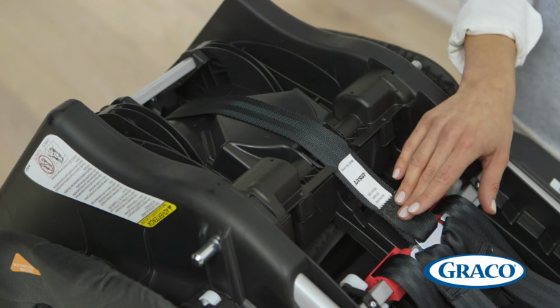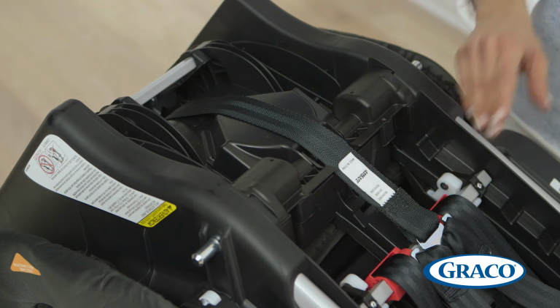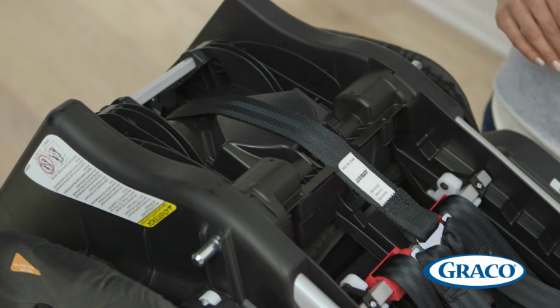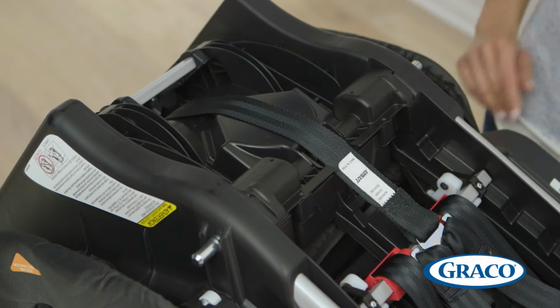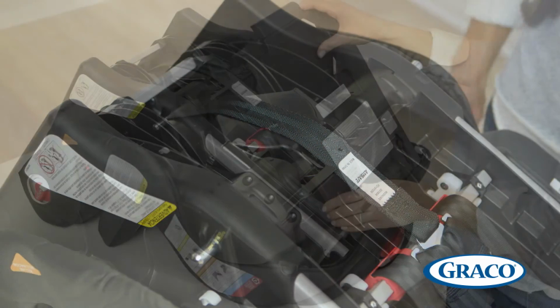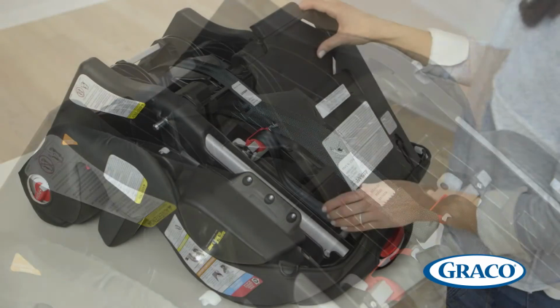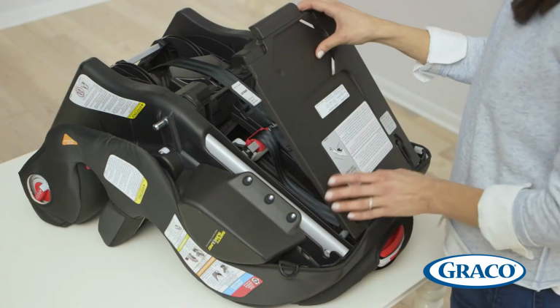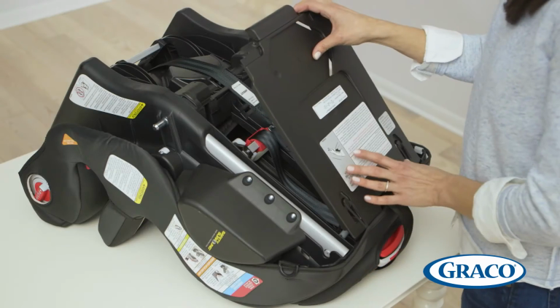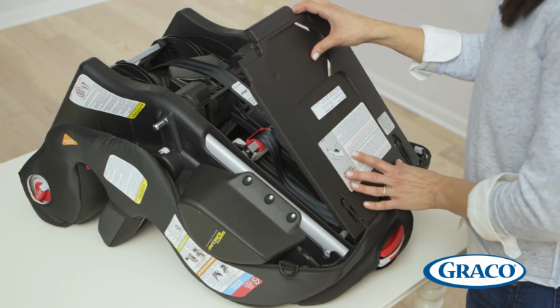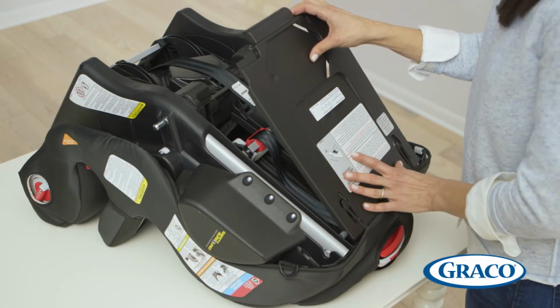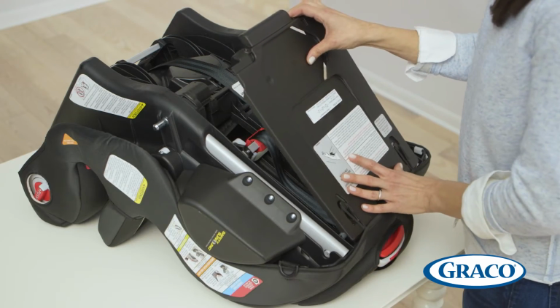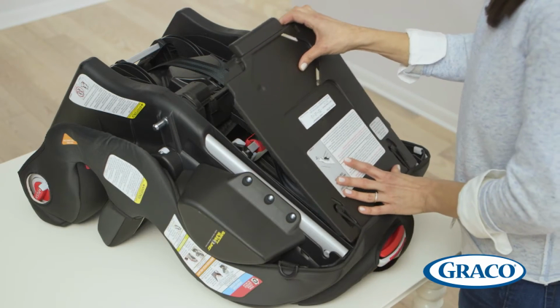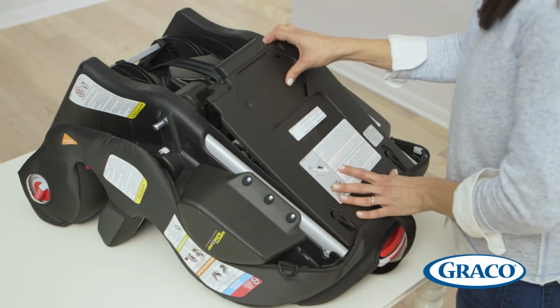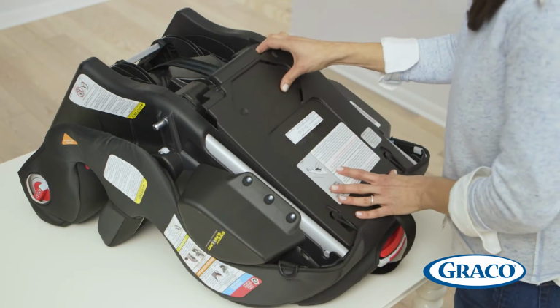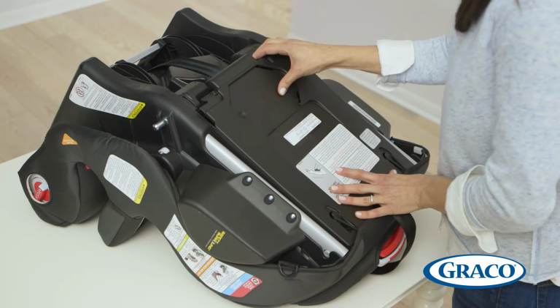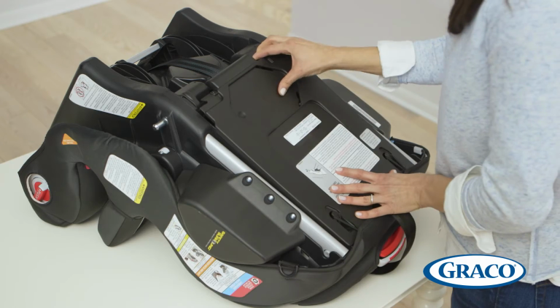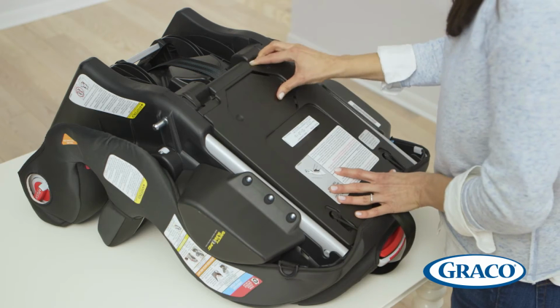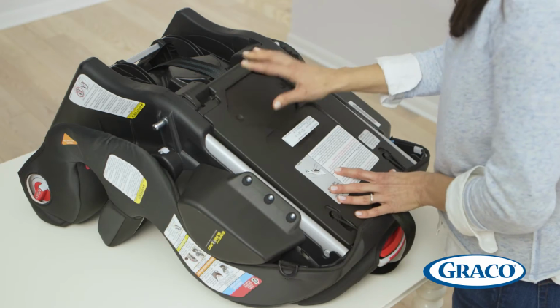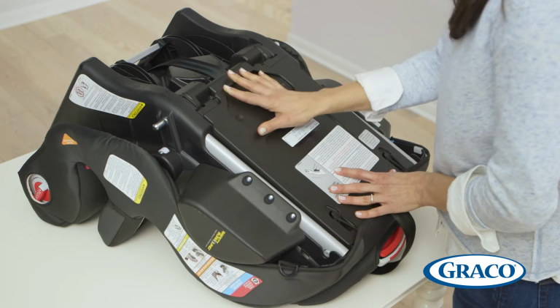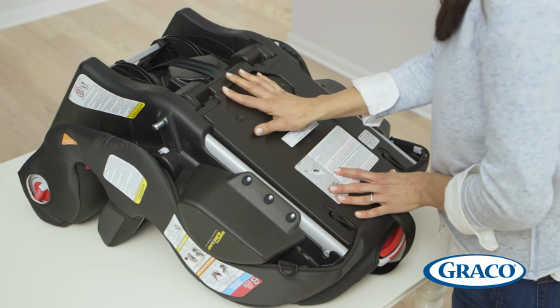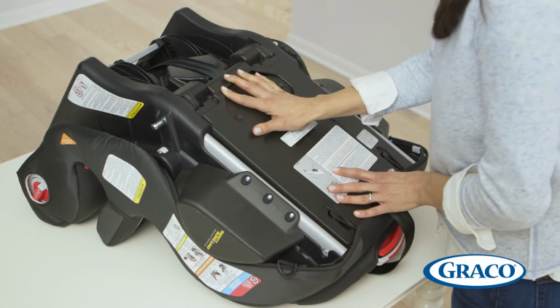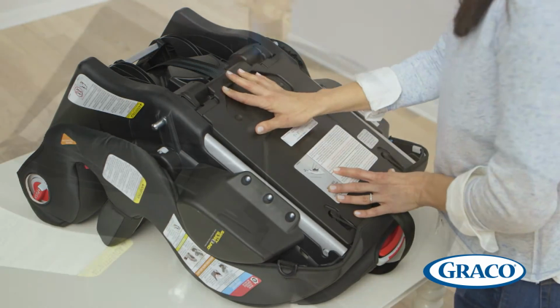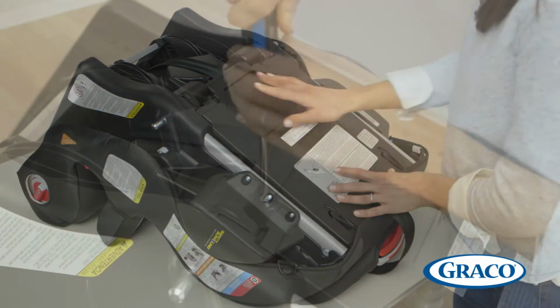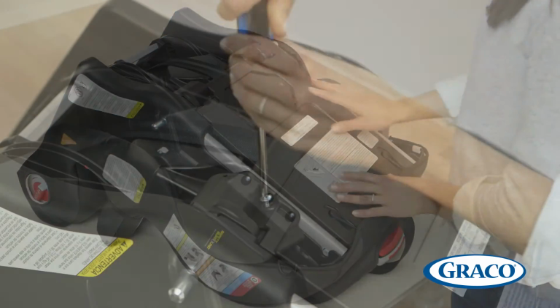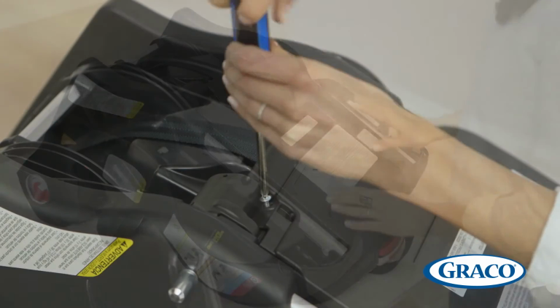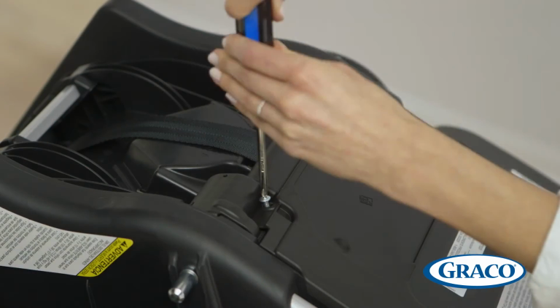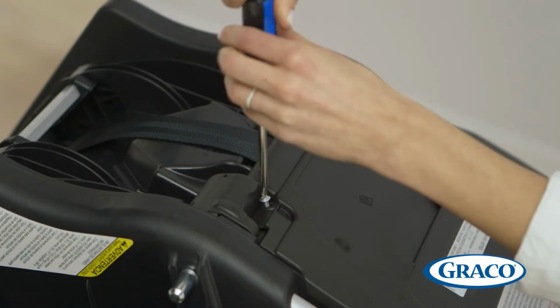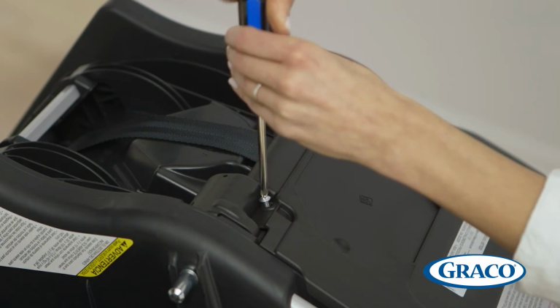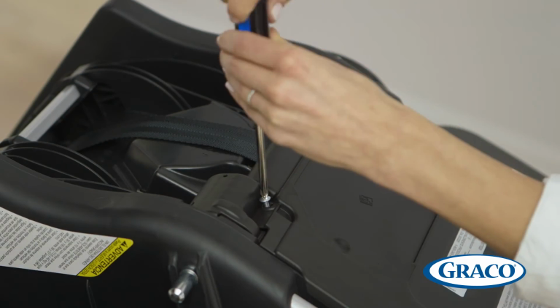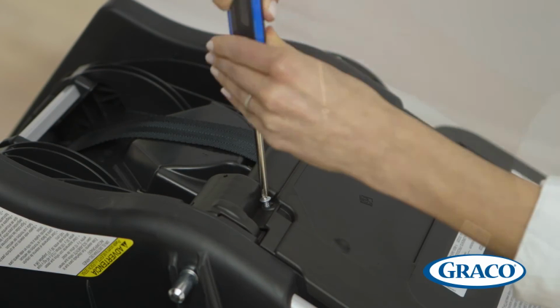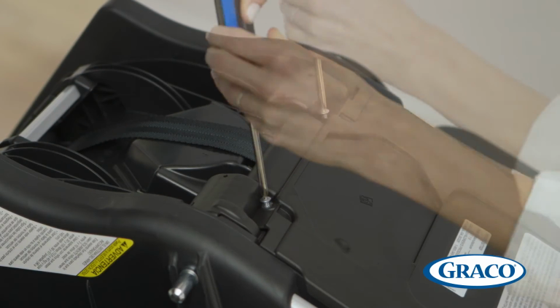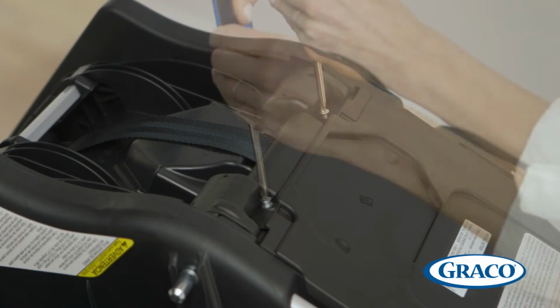Replace the back cover and secure it with the two screws. Make sure that they are secure, but don't over-tighten the screws.